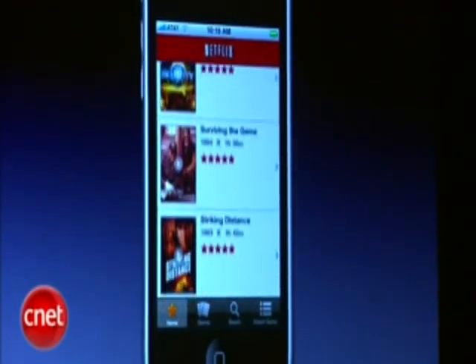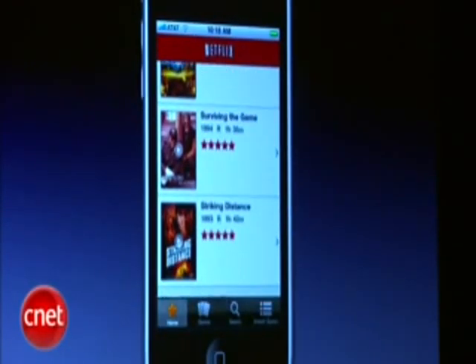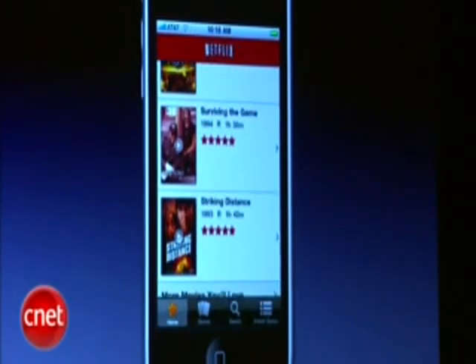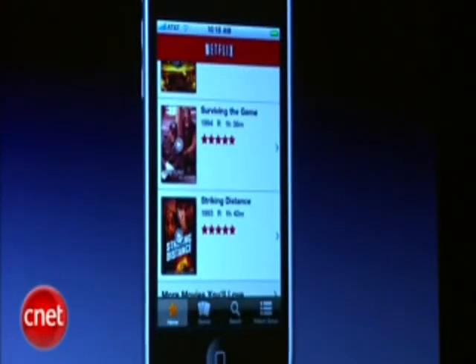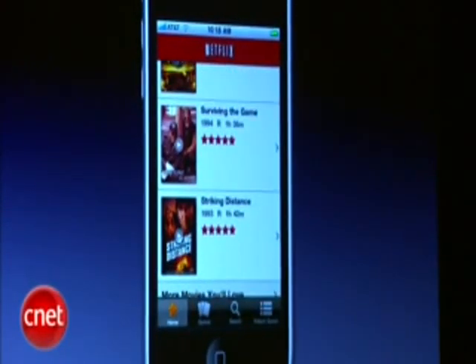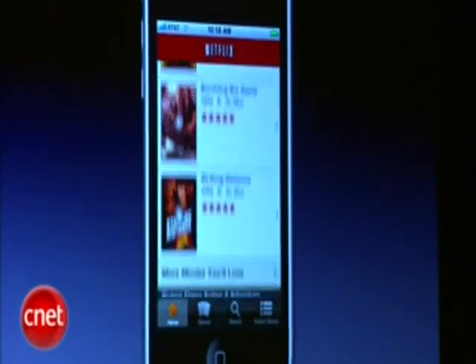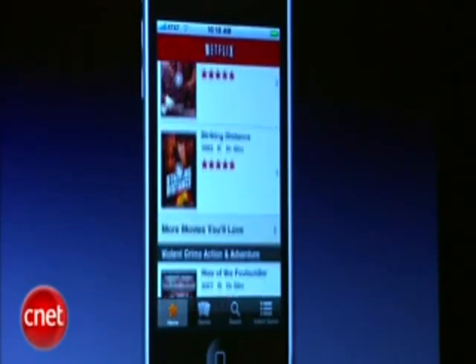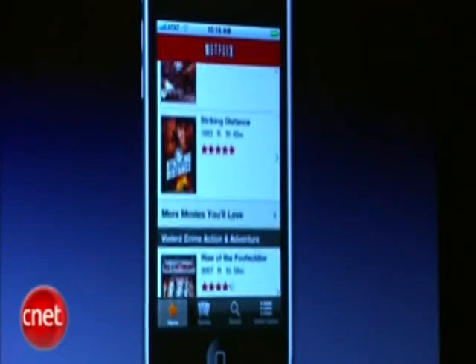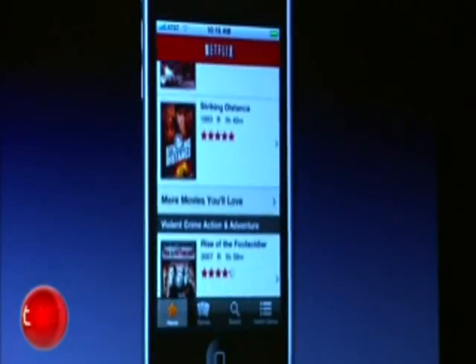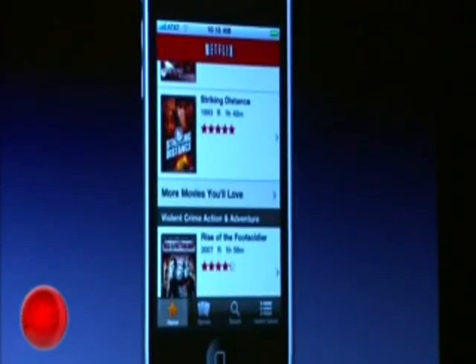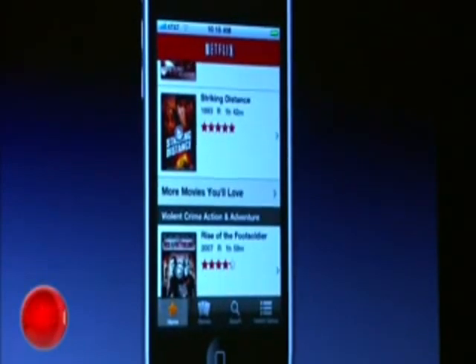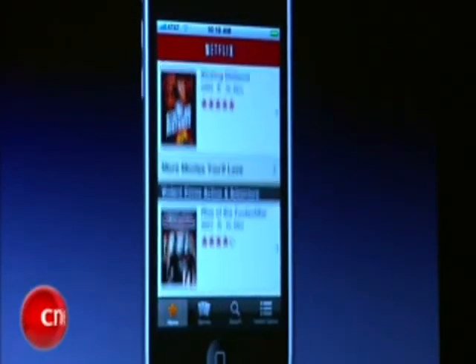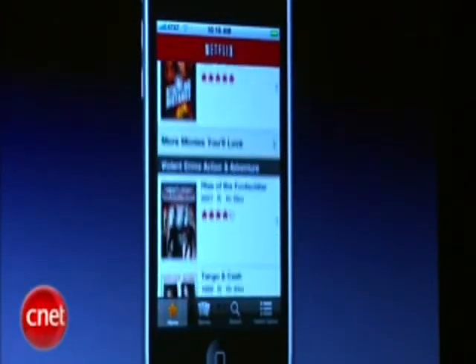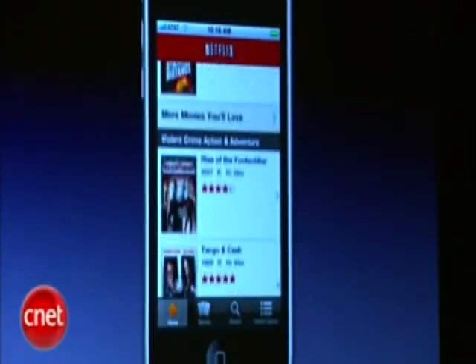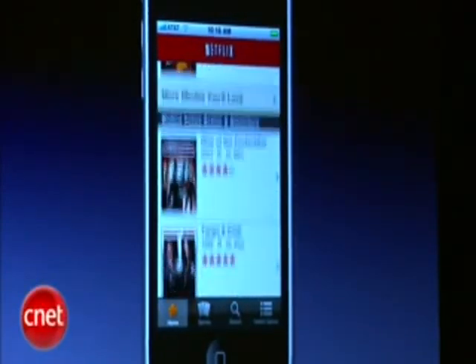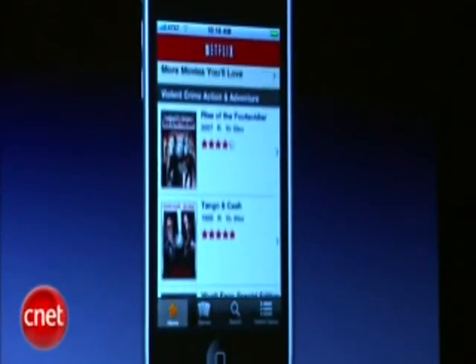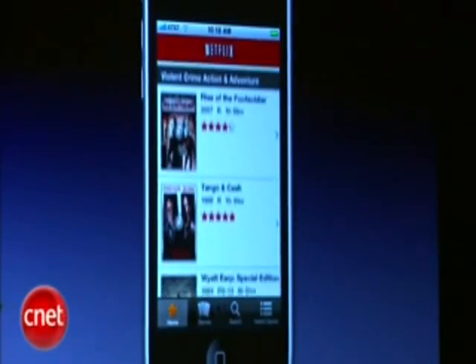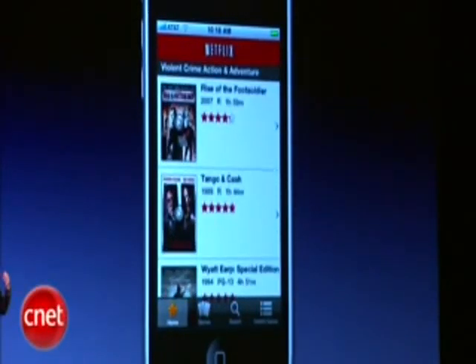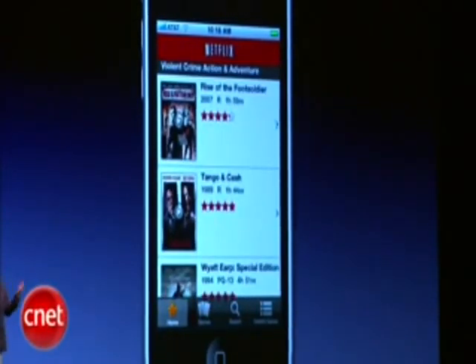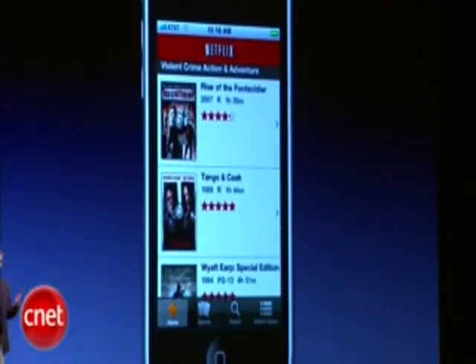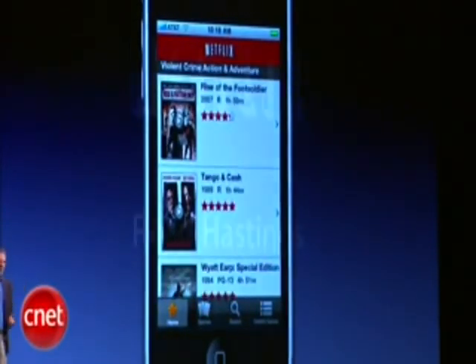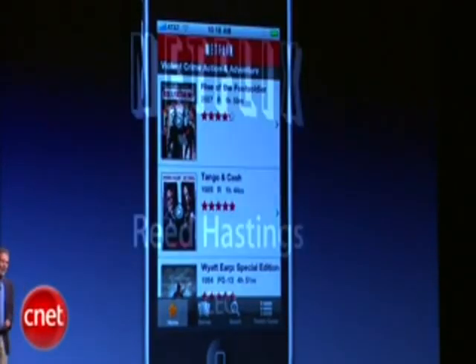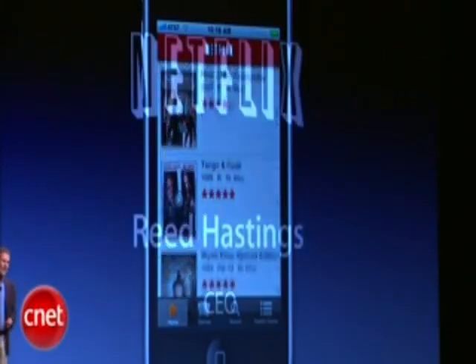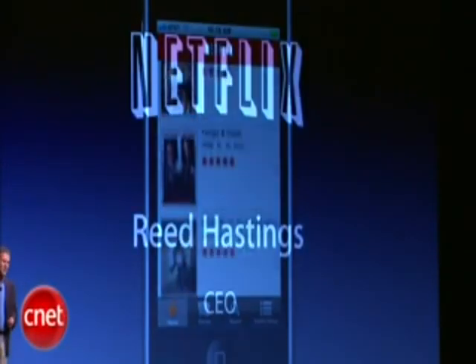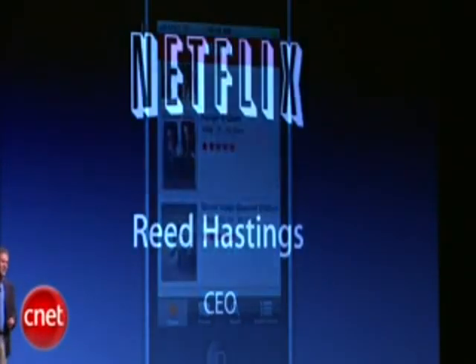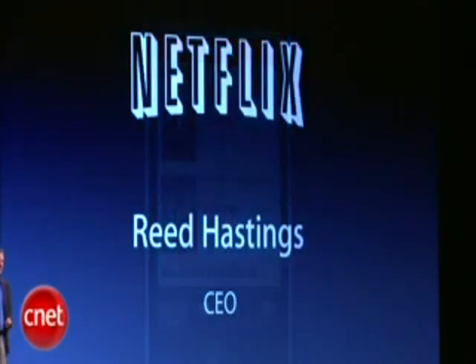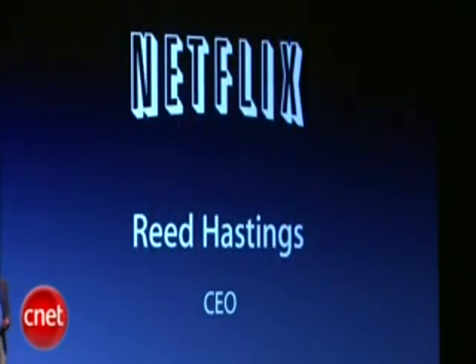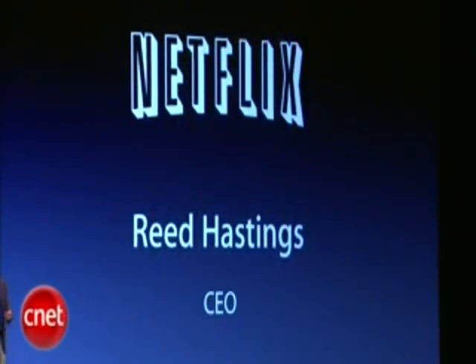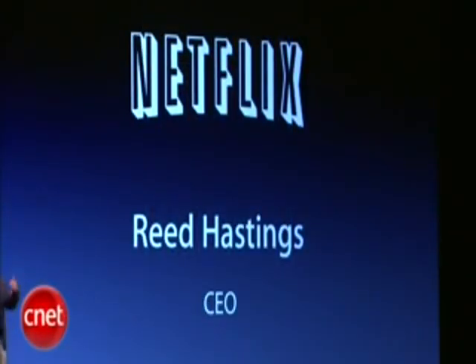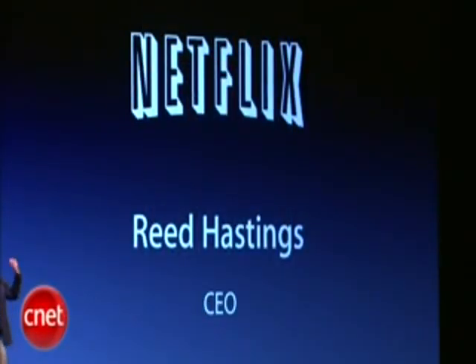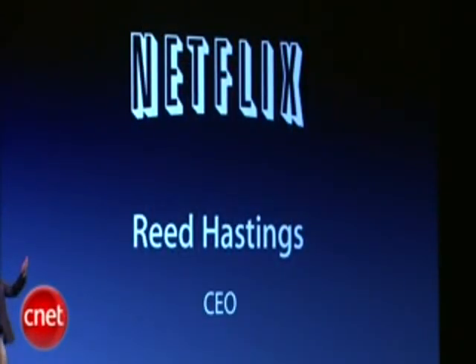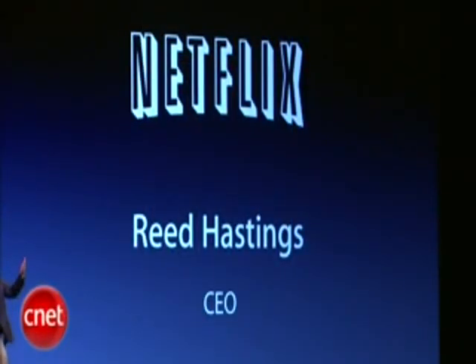Thank you John and thank you to everyone. Netflix iPhone application, this summer, for free.